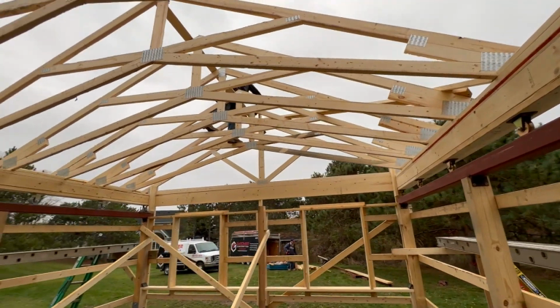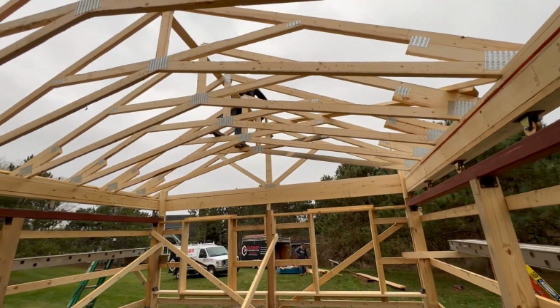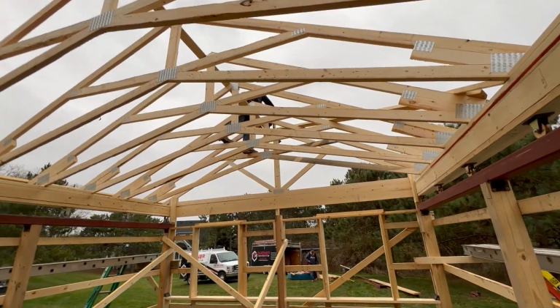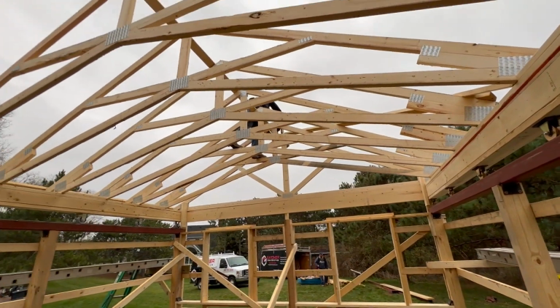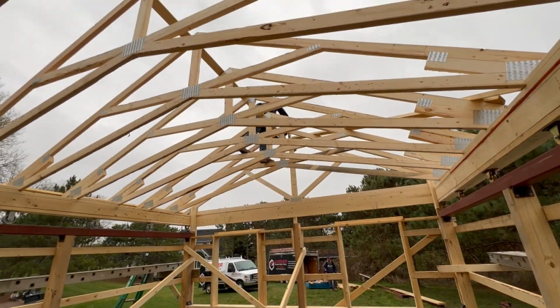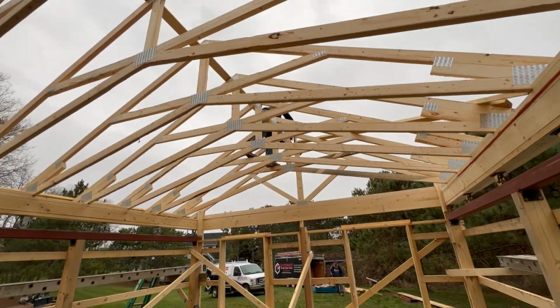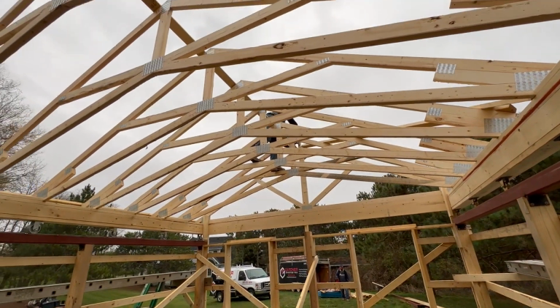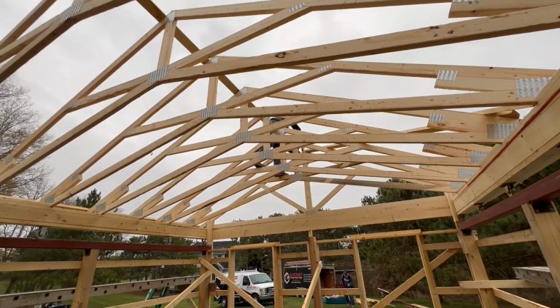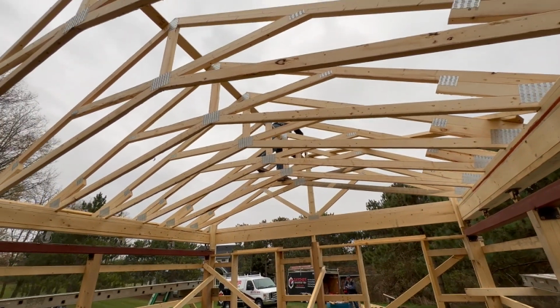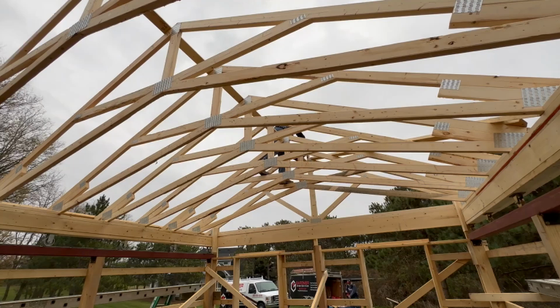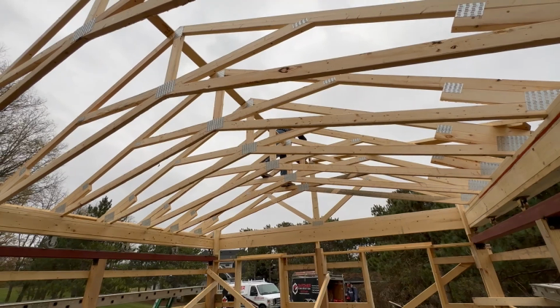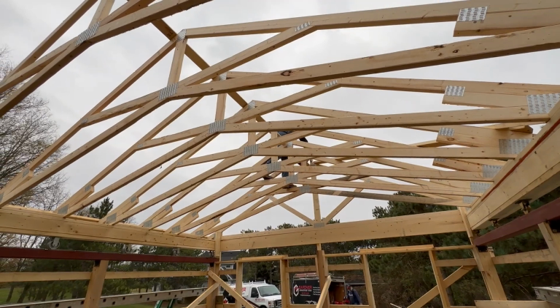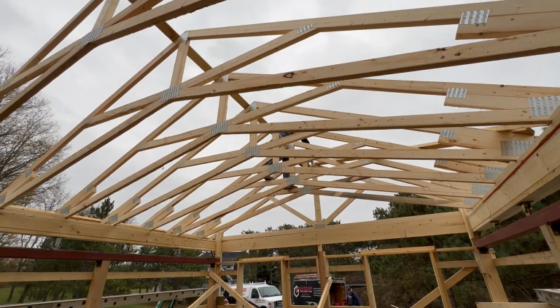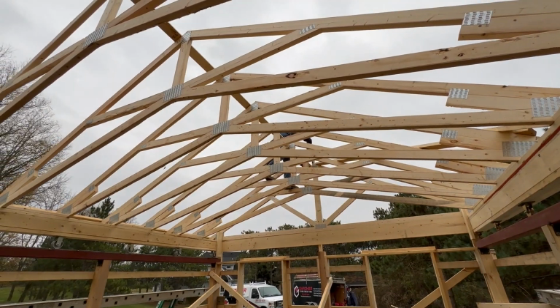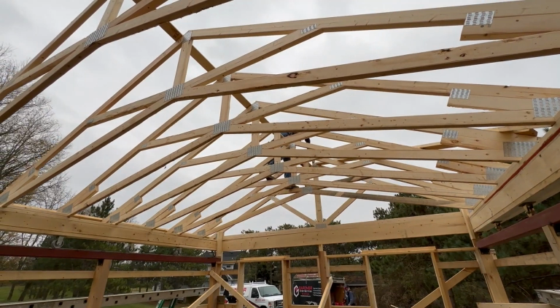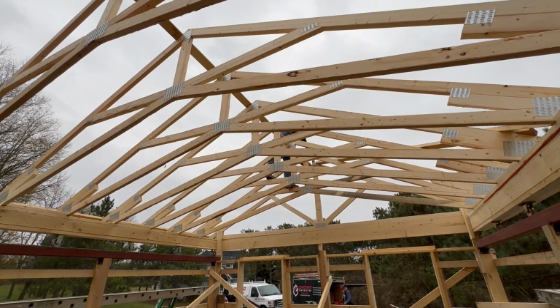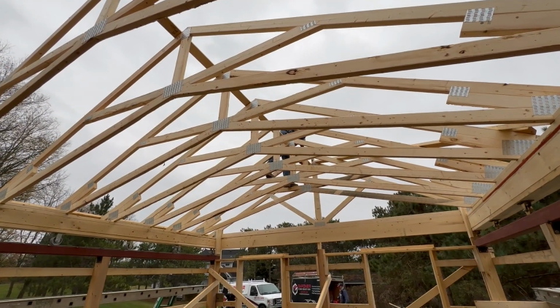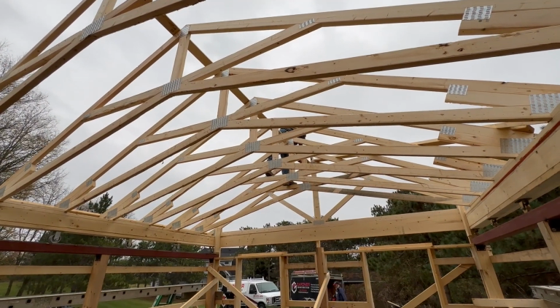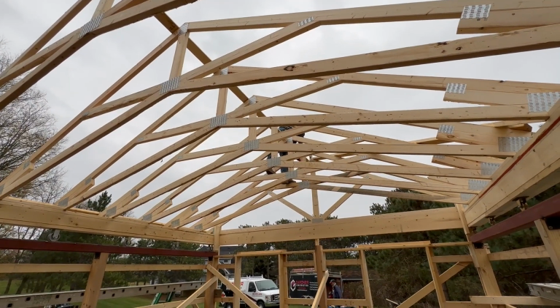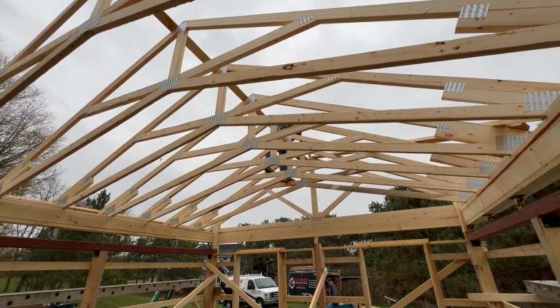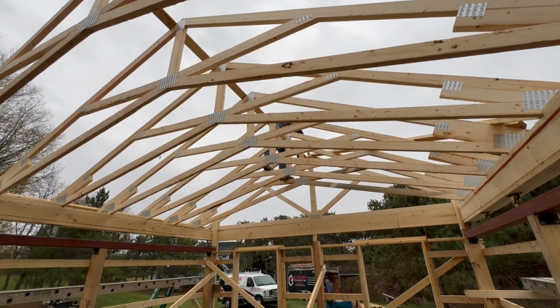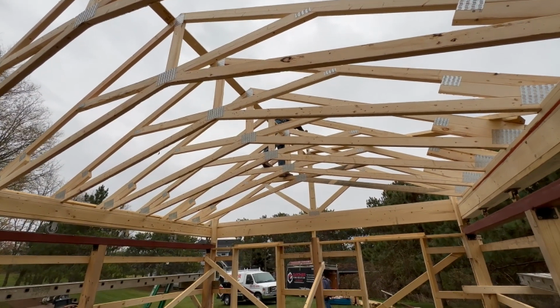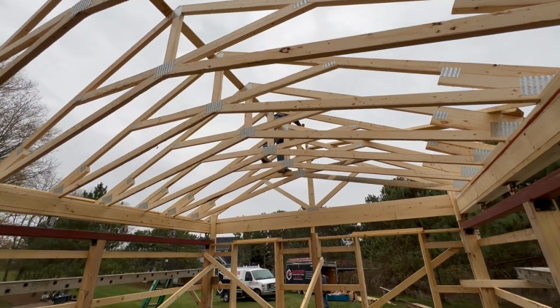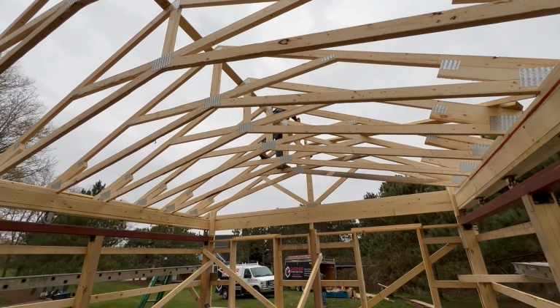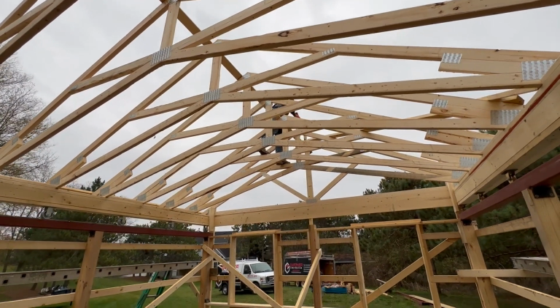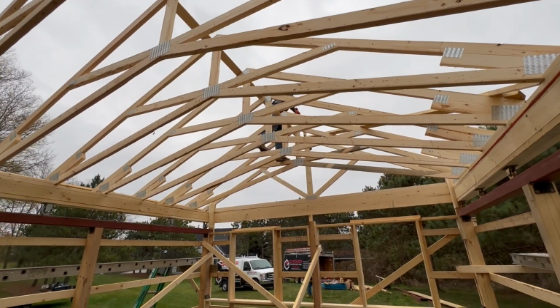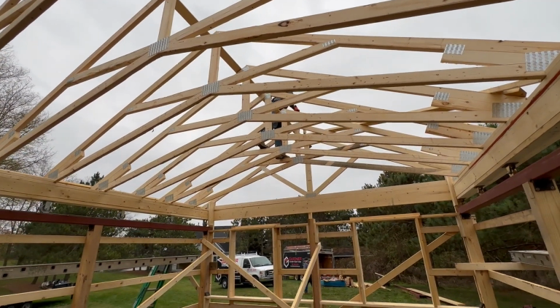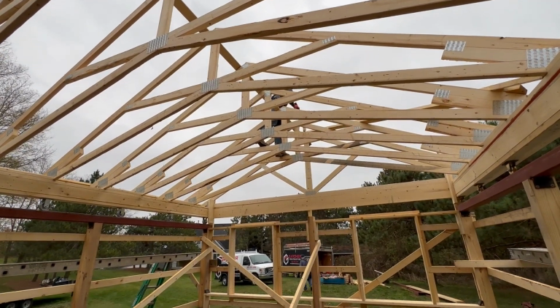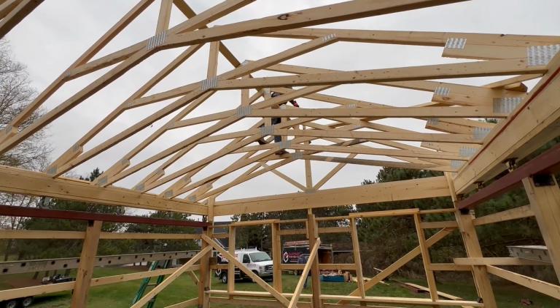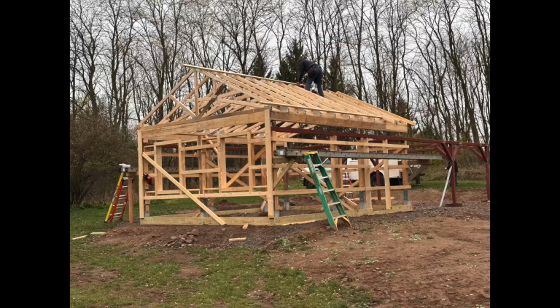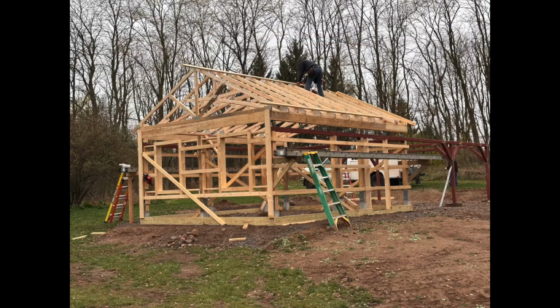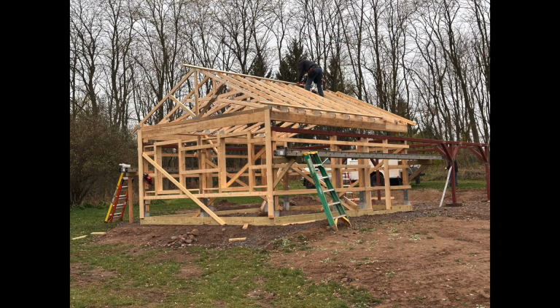All the trusses were mounted on the roof and braced into position, ready for the next day's work.